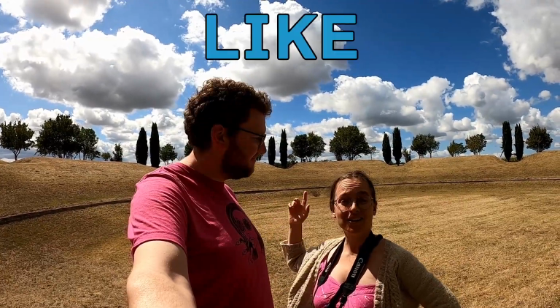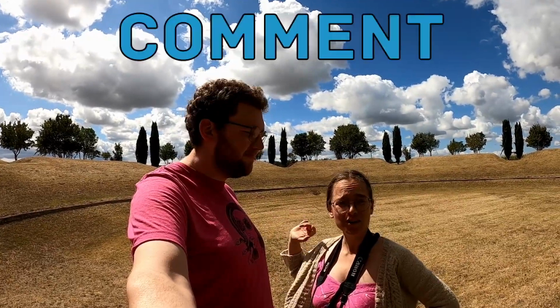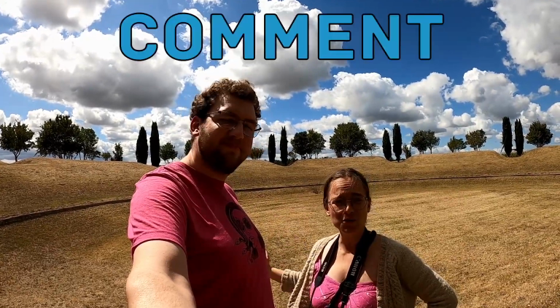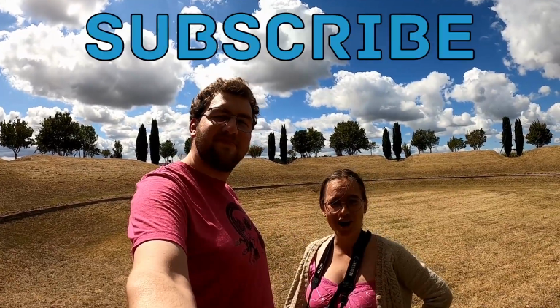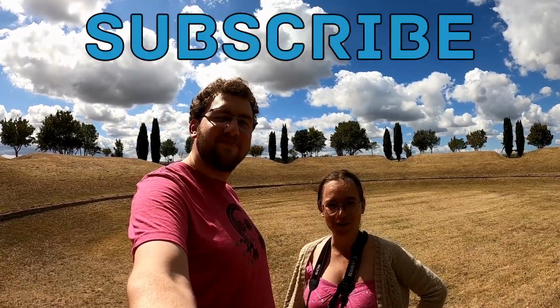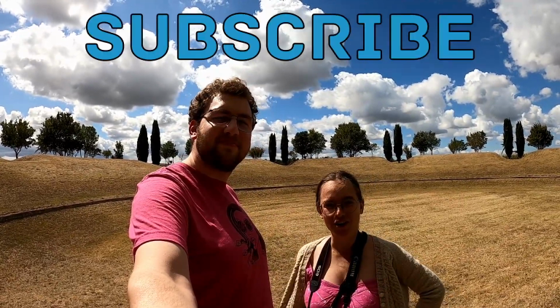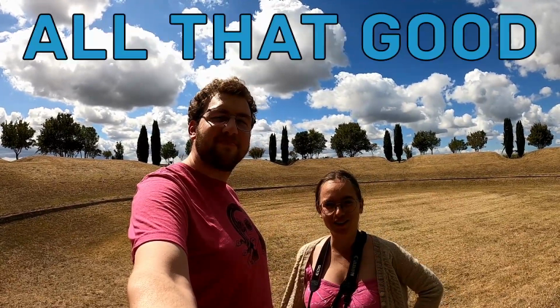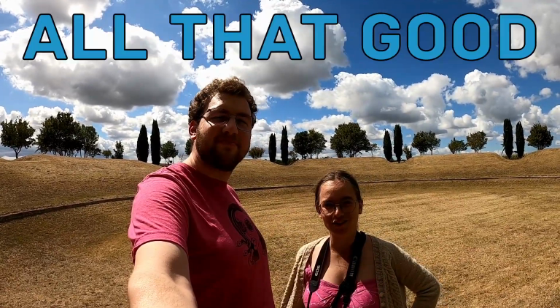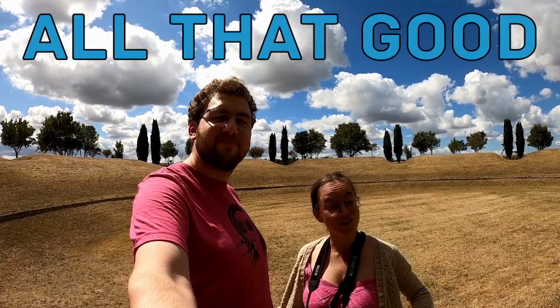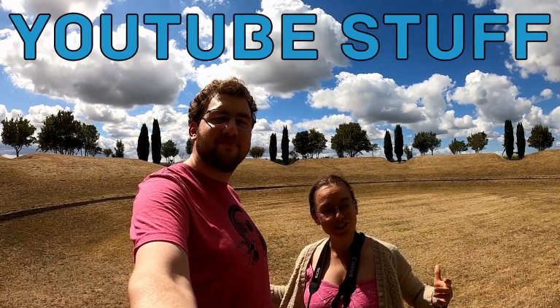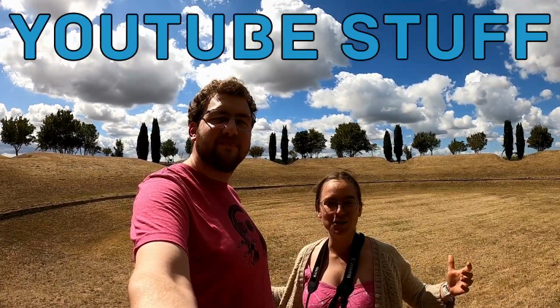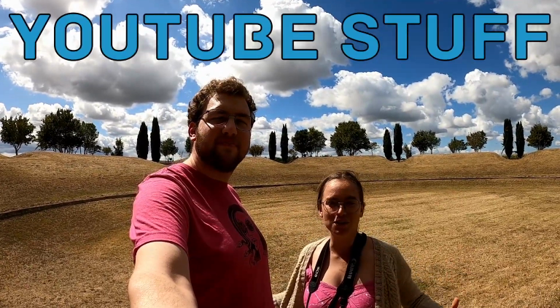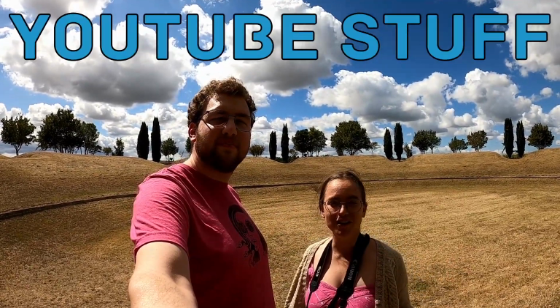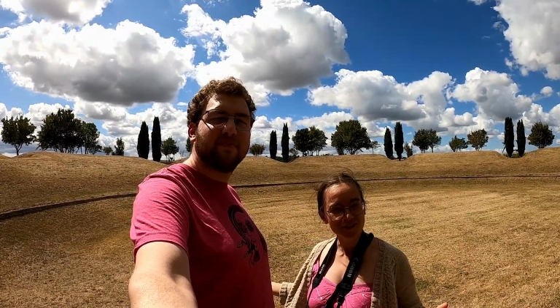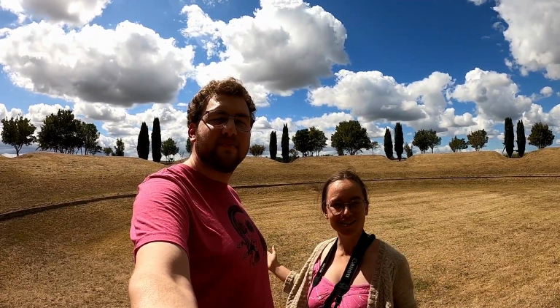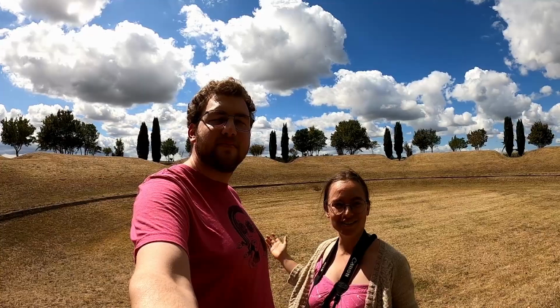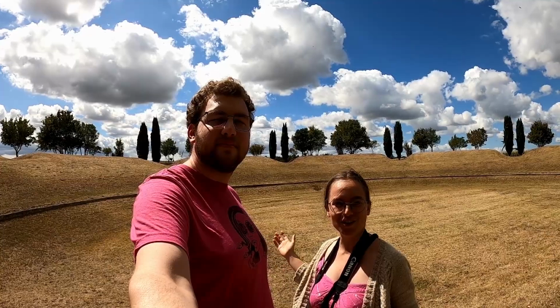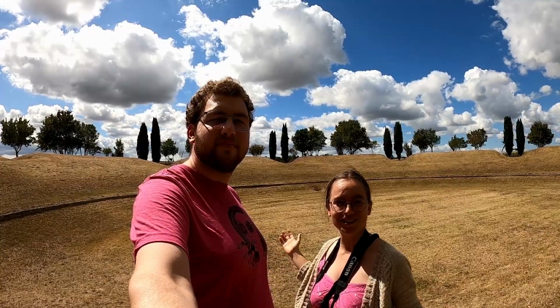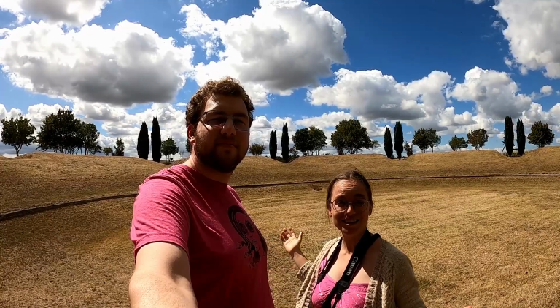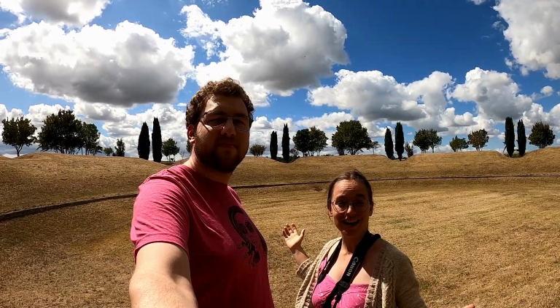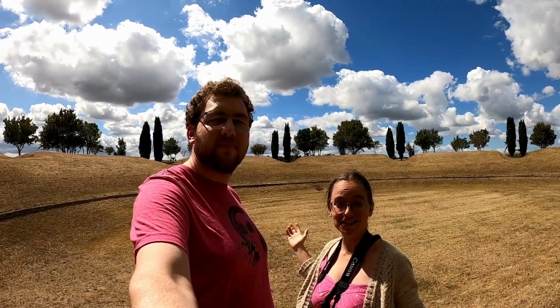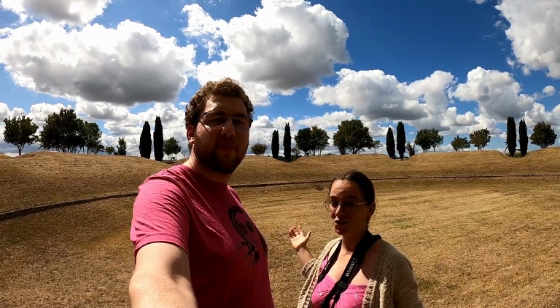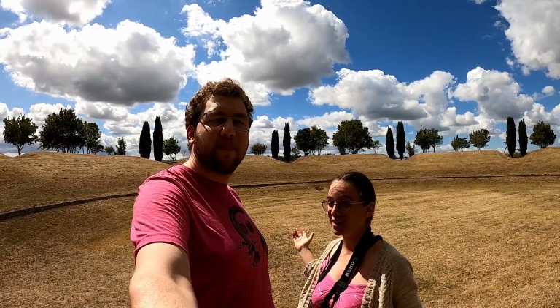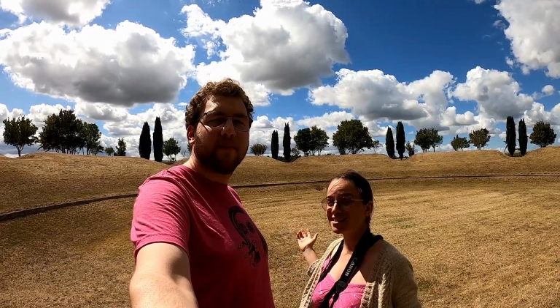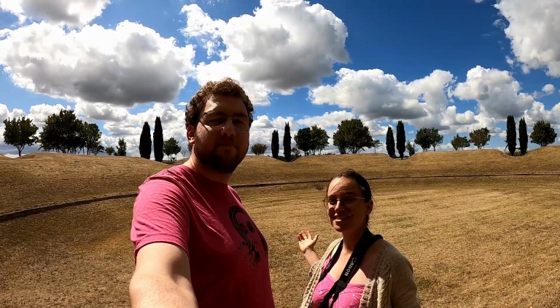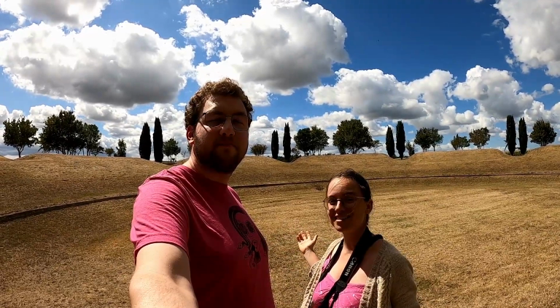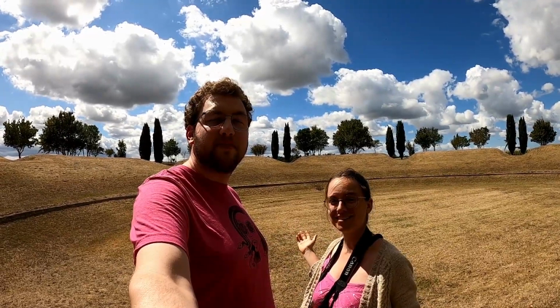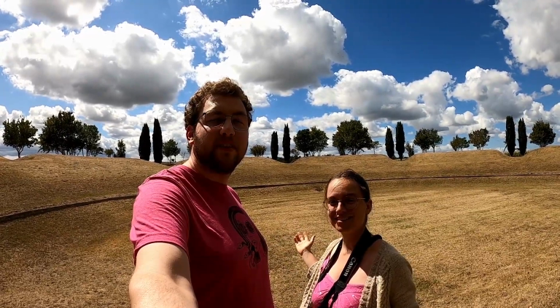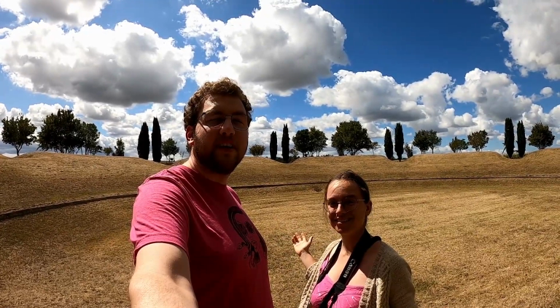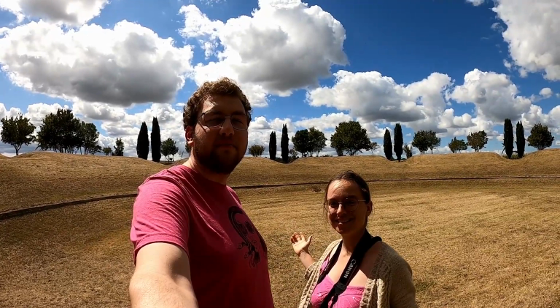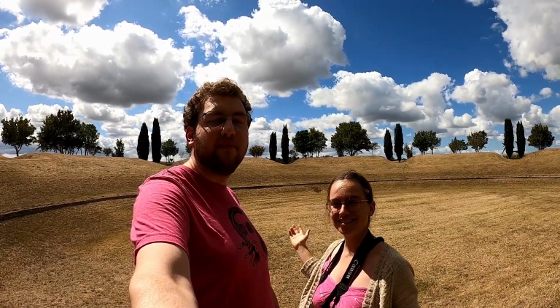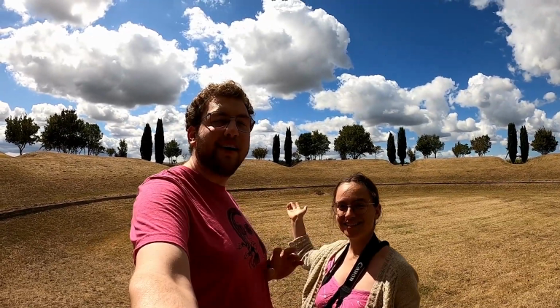Like, comment, subscribe and all that good YouTube stuff if you want to see more of these kind of historical places. Until then, bye!